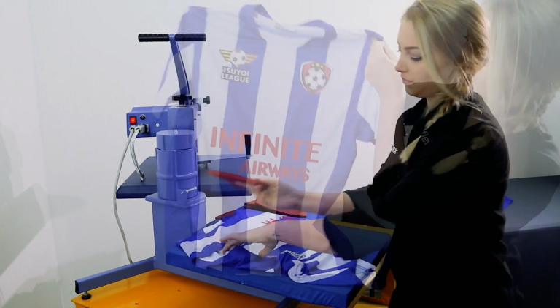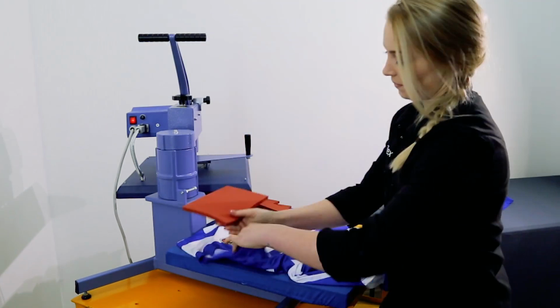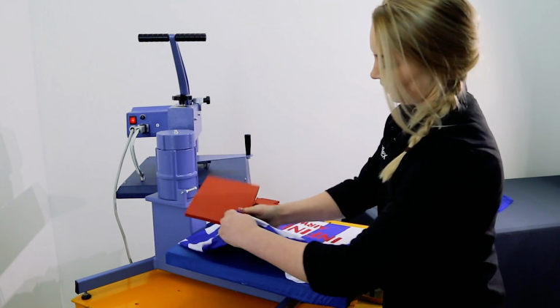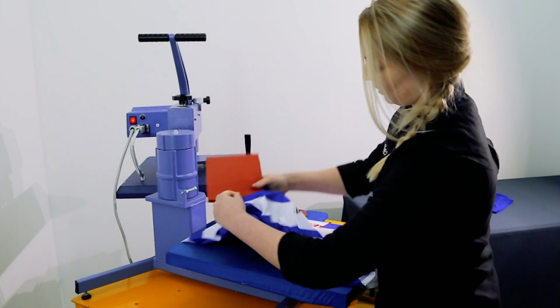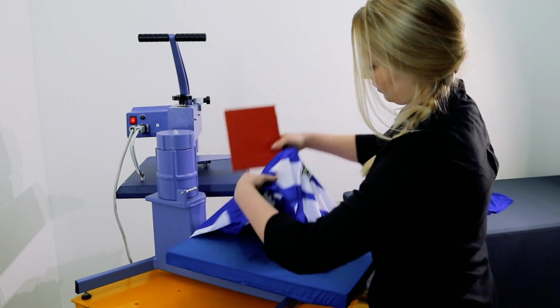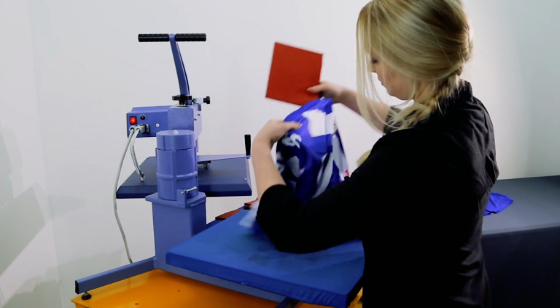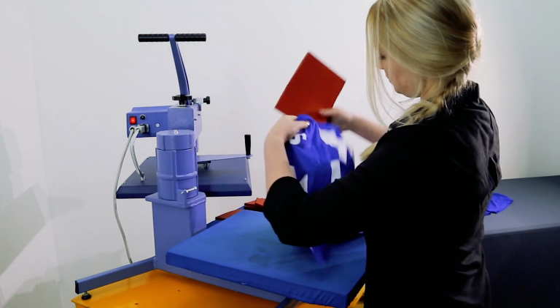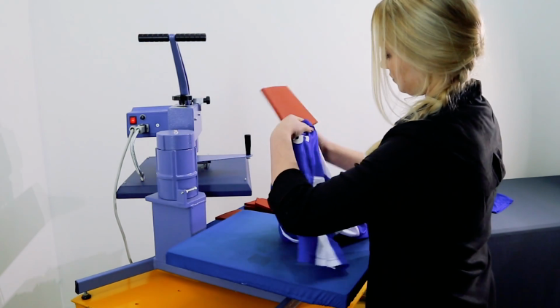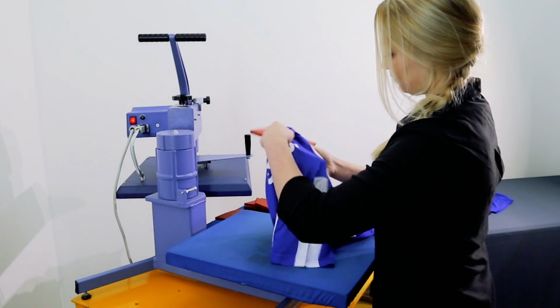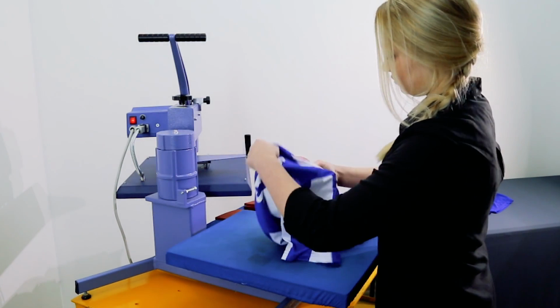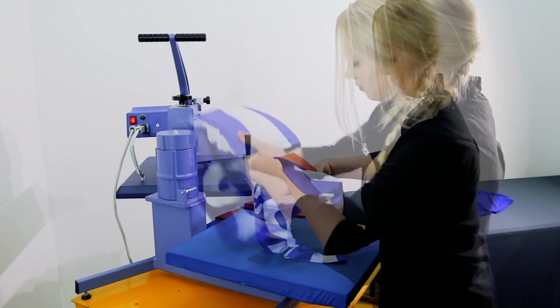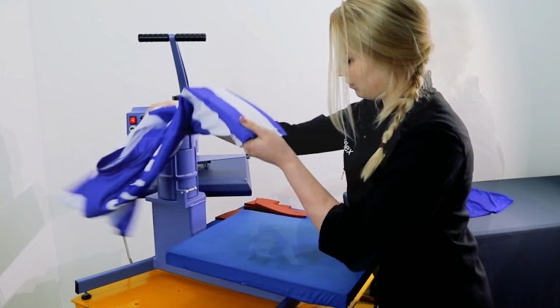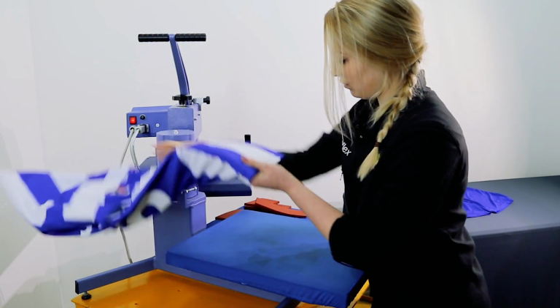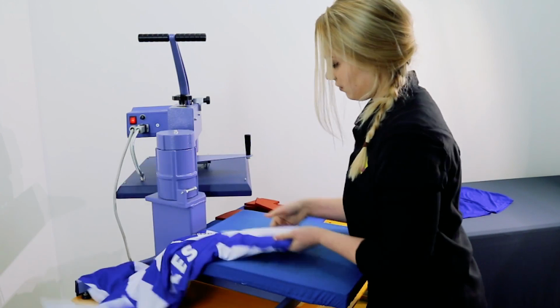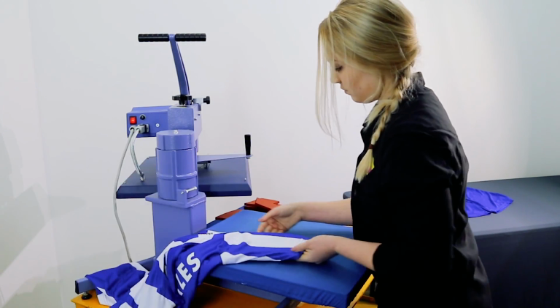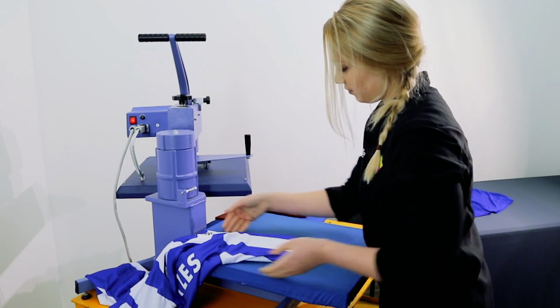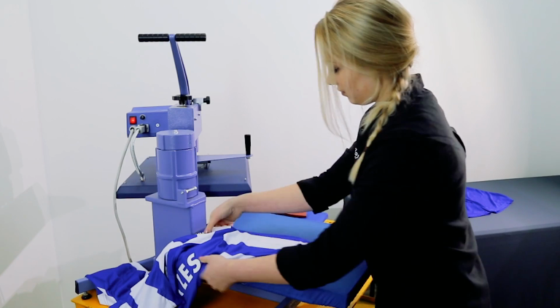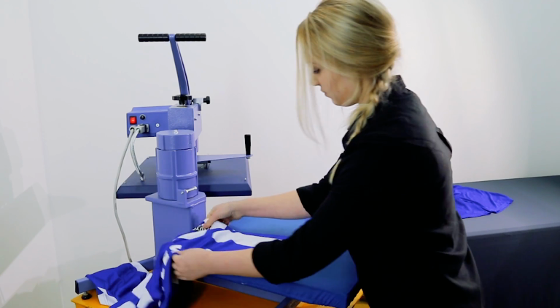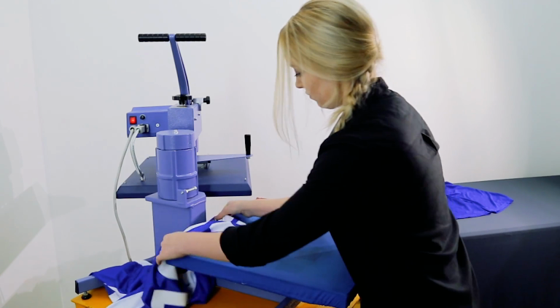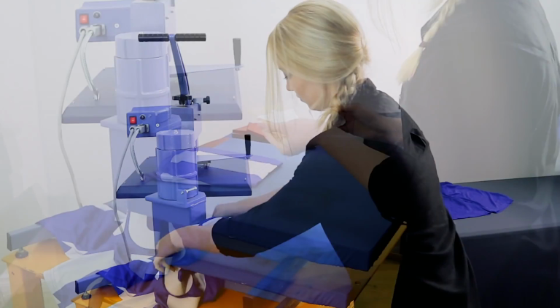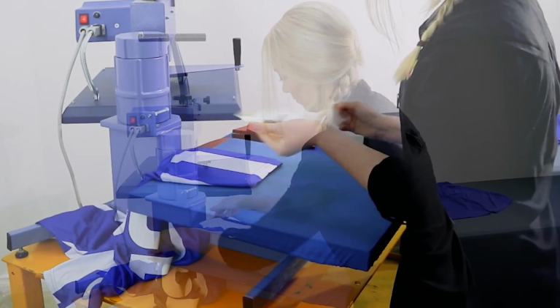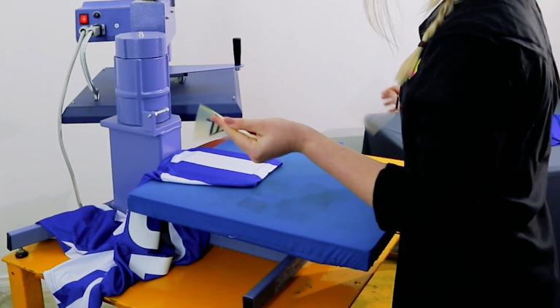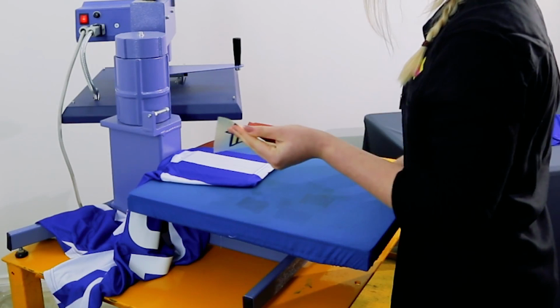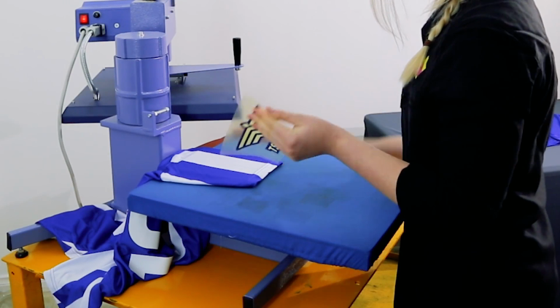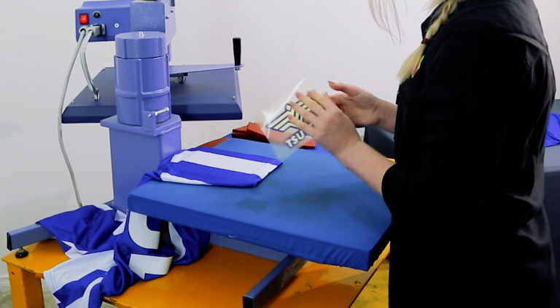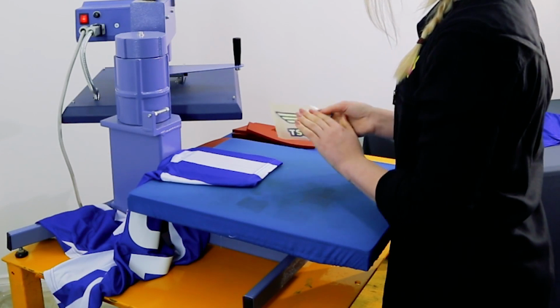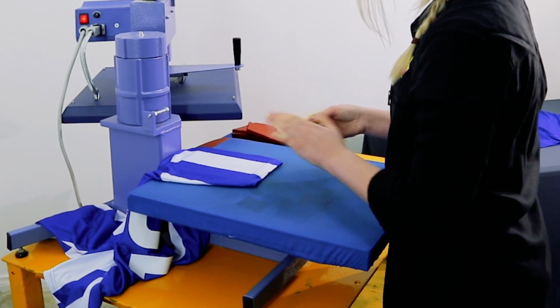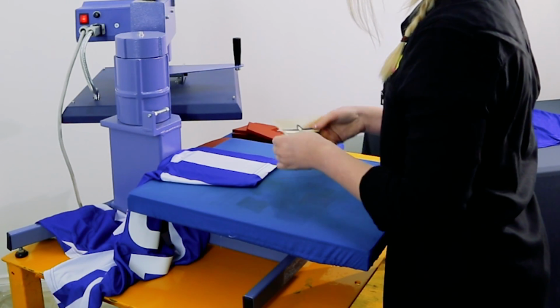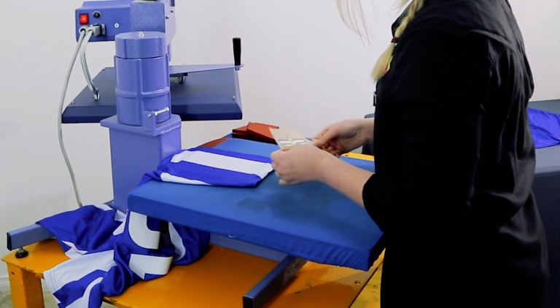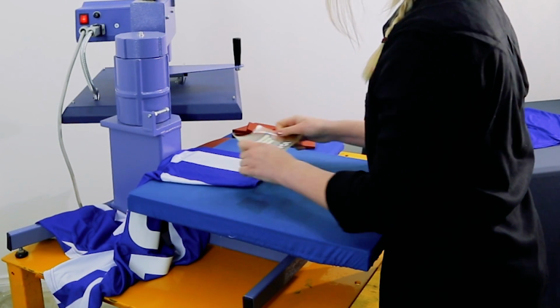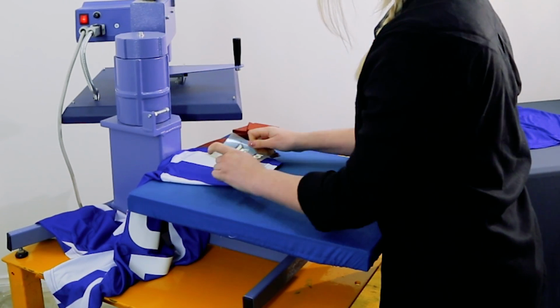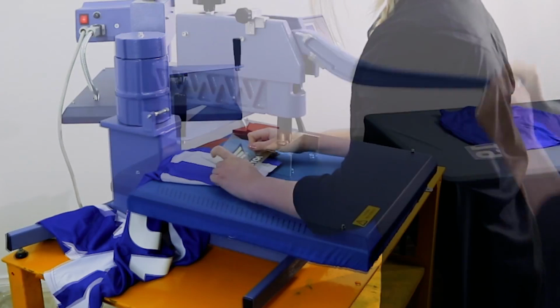When pressing on sleeves, inserting a silicone pad can prevent seams getting in the way, ensuring you get even pressure and a solid press on the transfer.